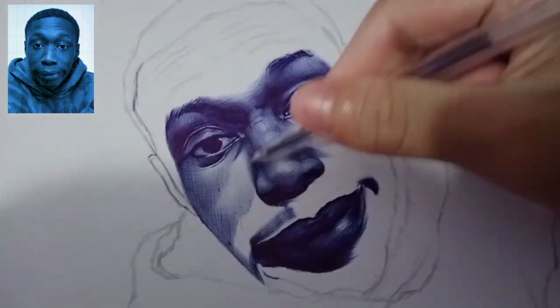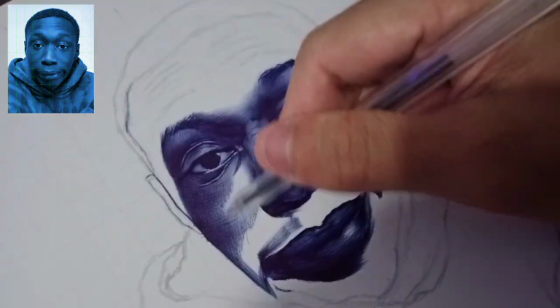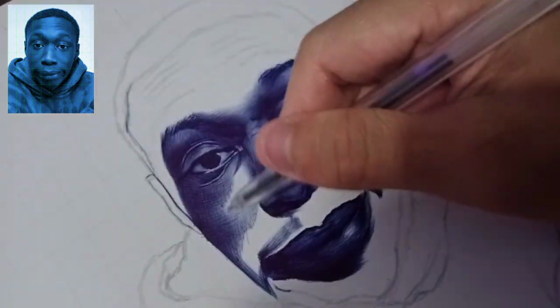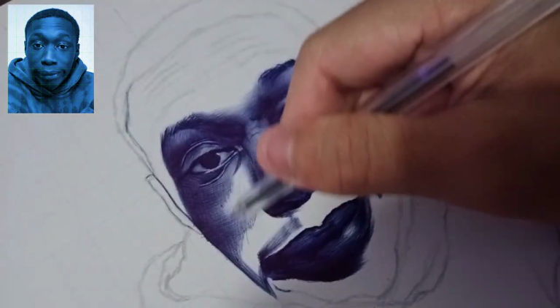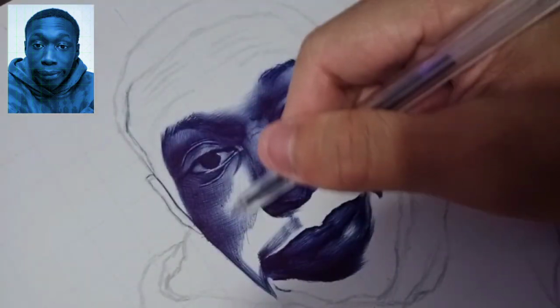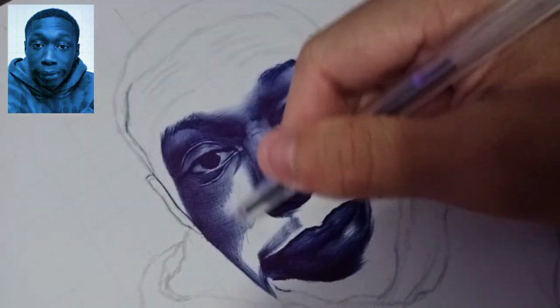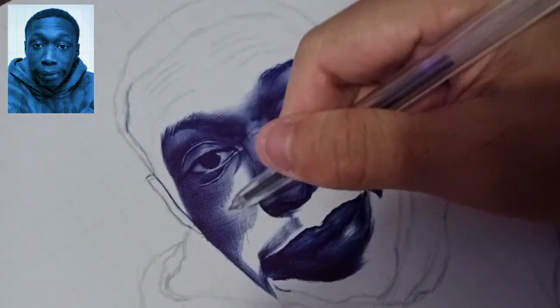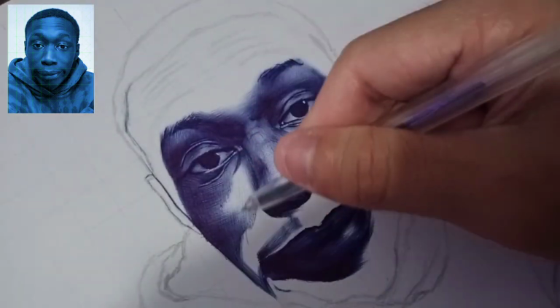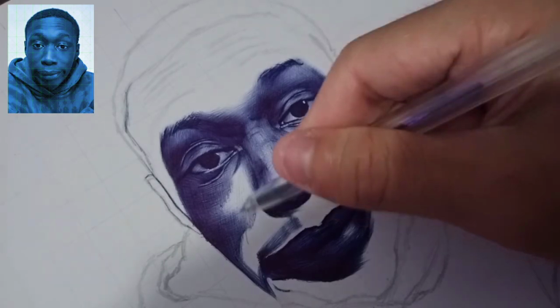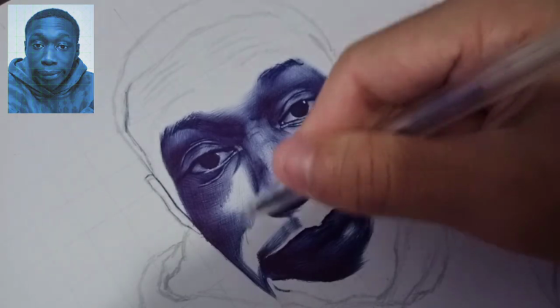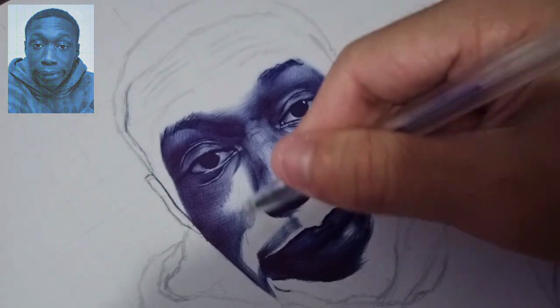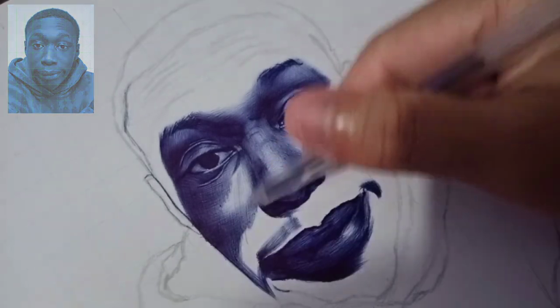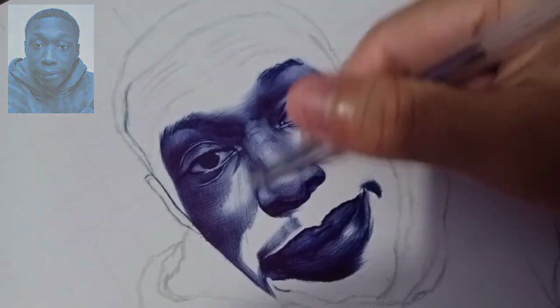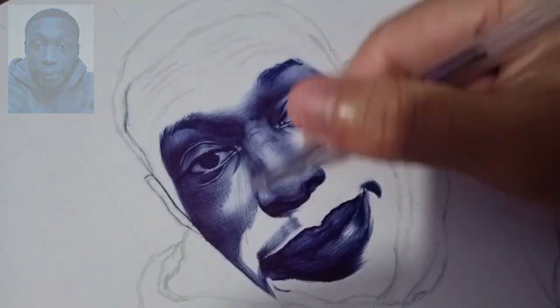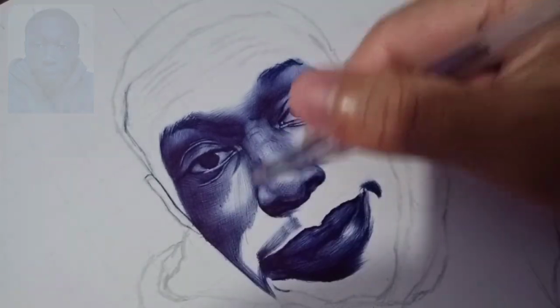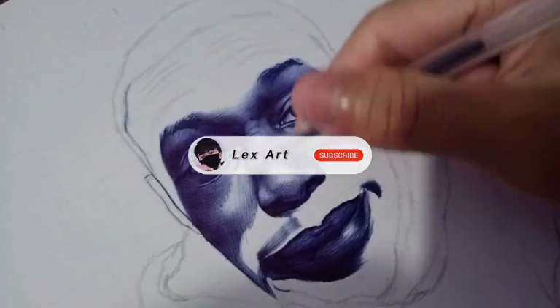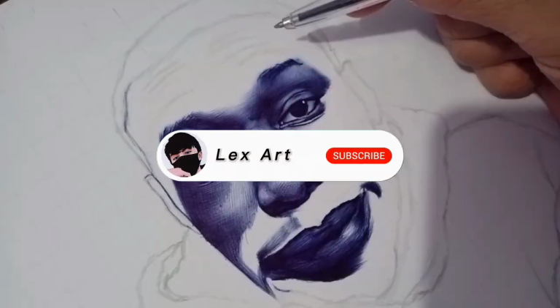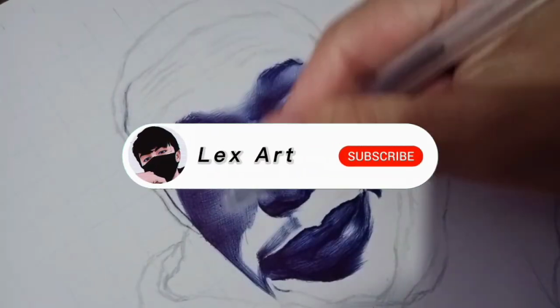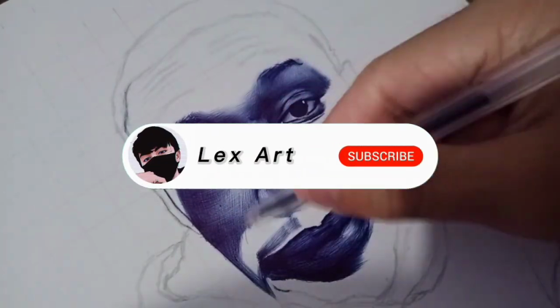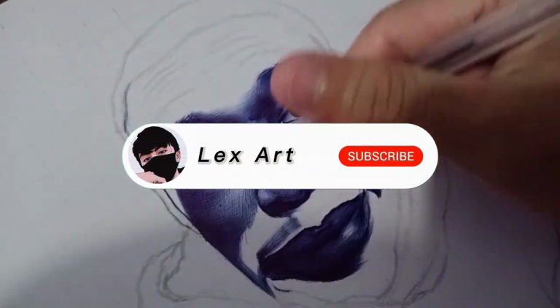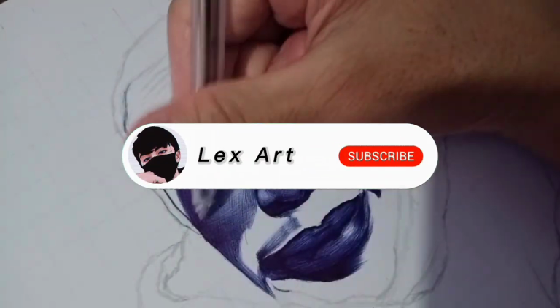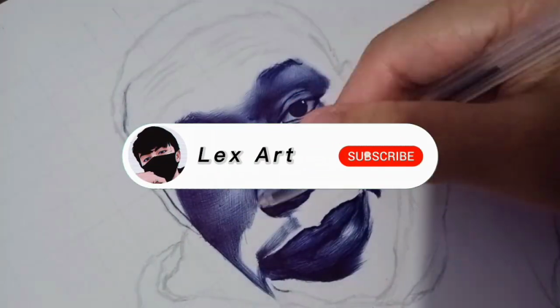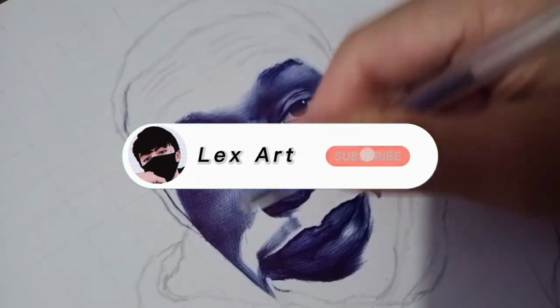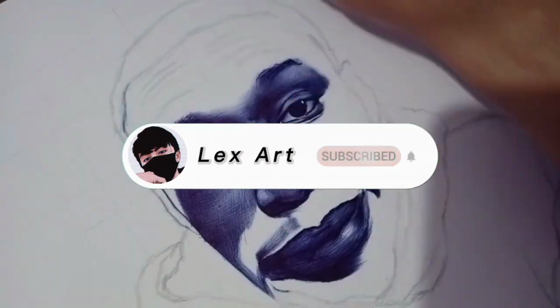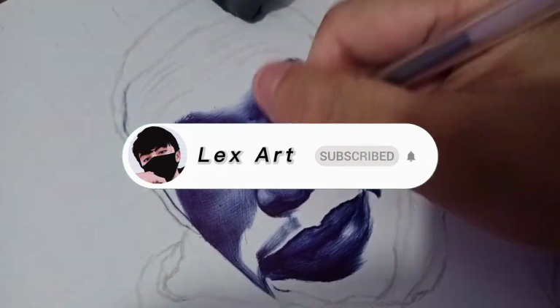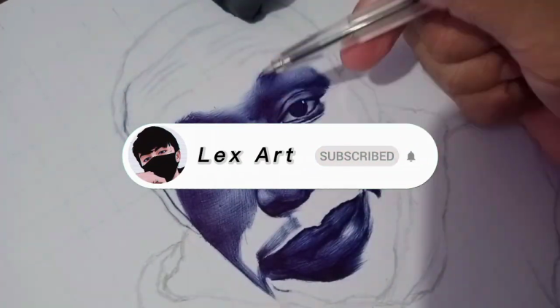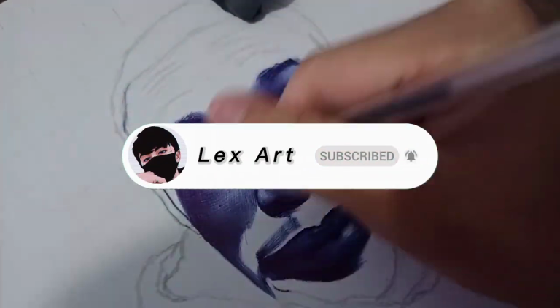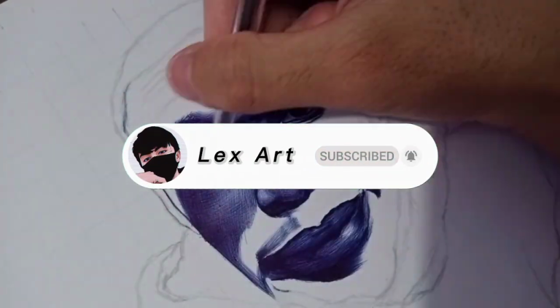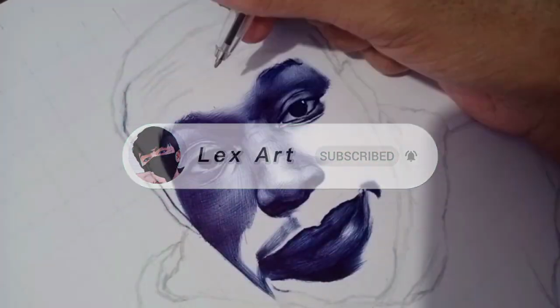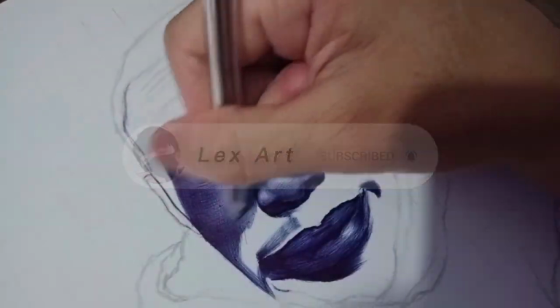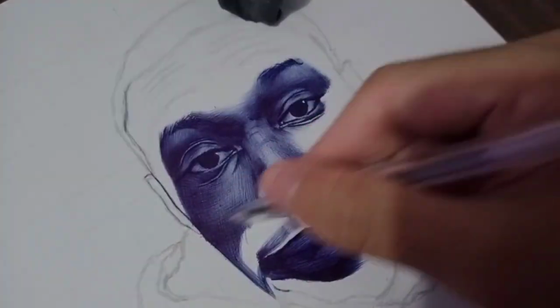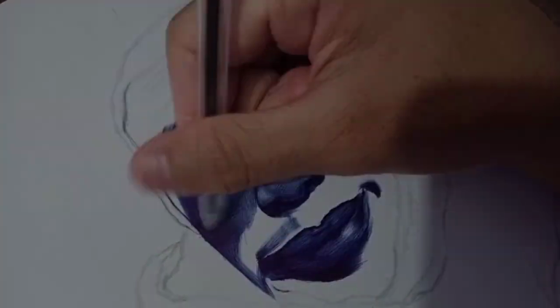That's all for today. Thank you for watching and don't forget to subscribe because more drawing tutorials are on the way.